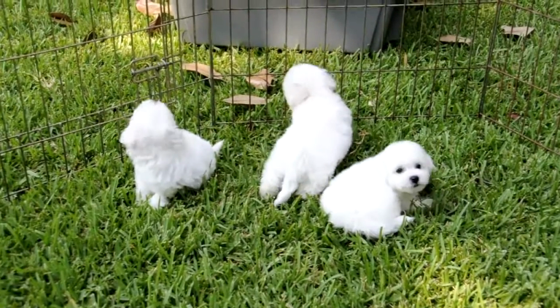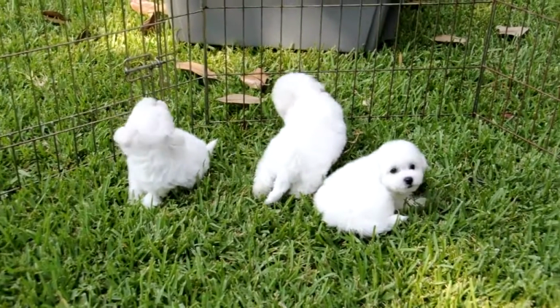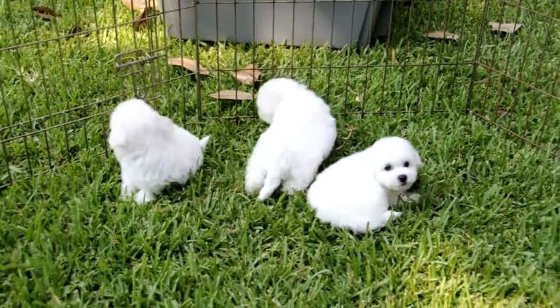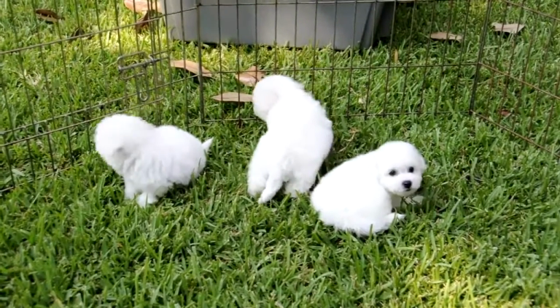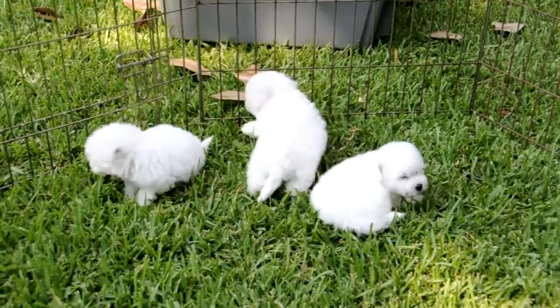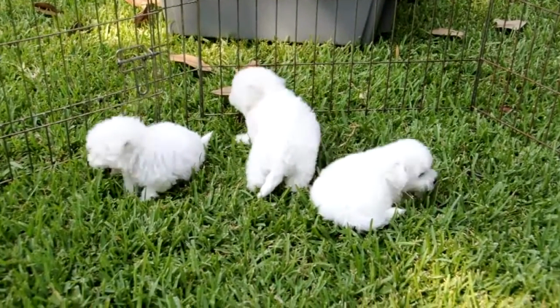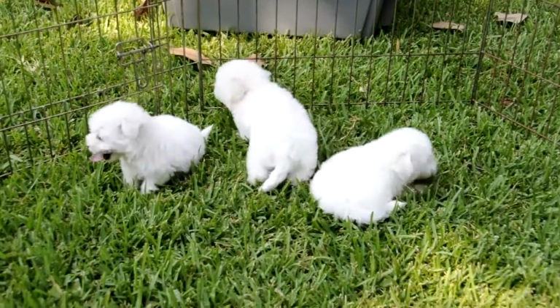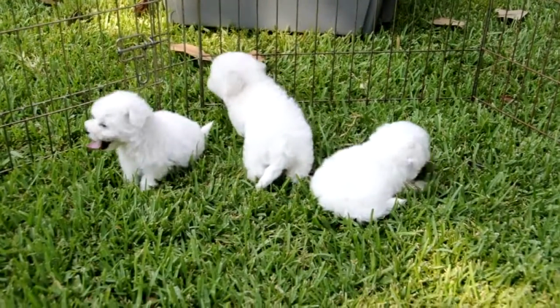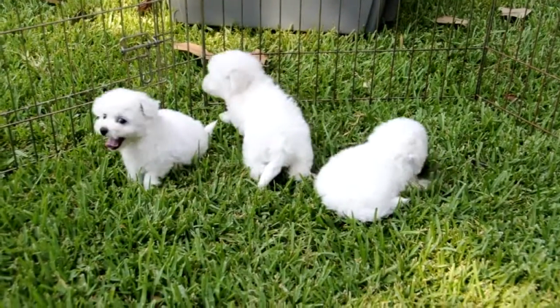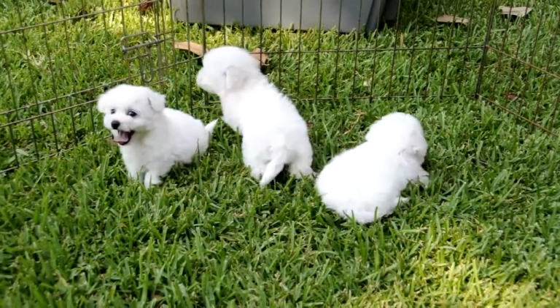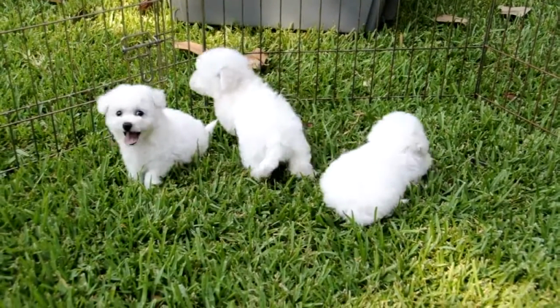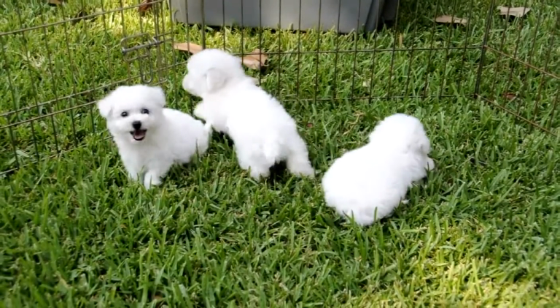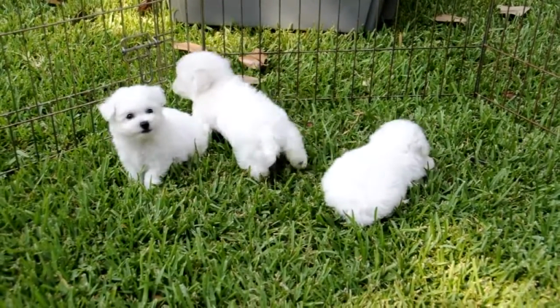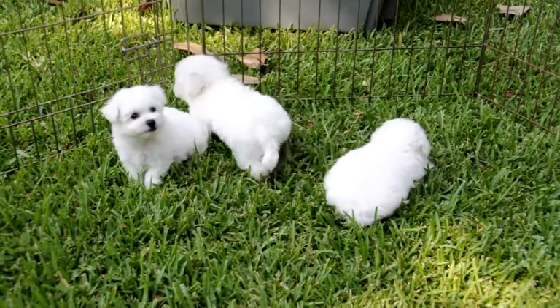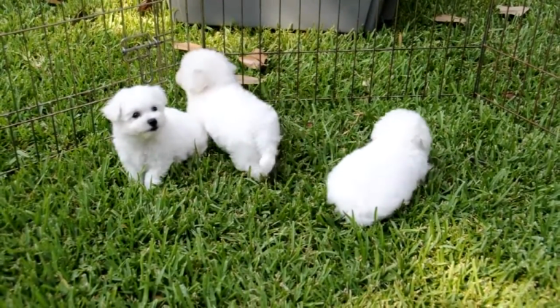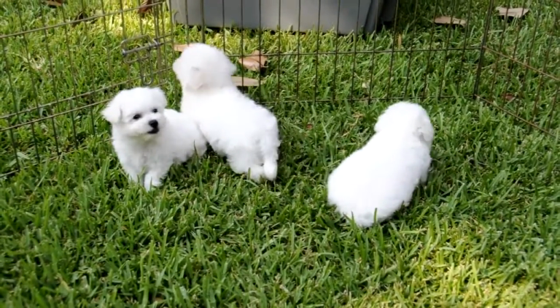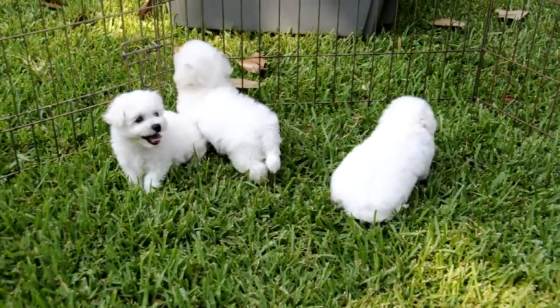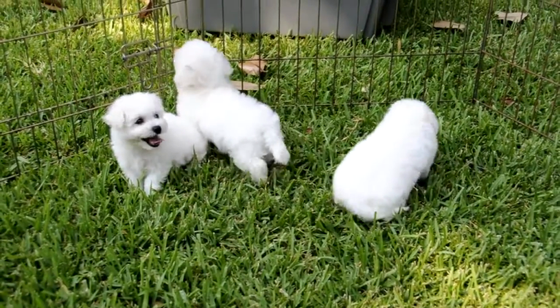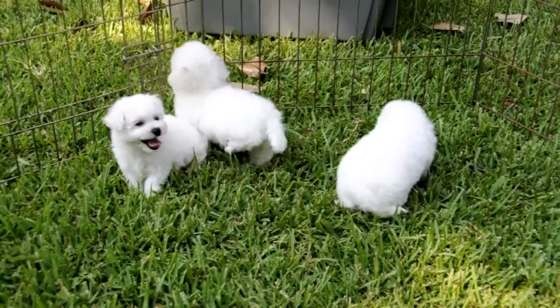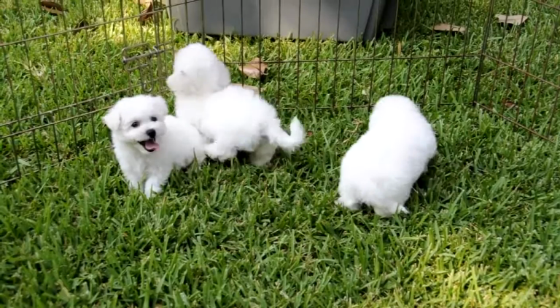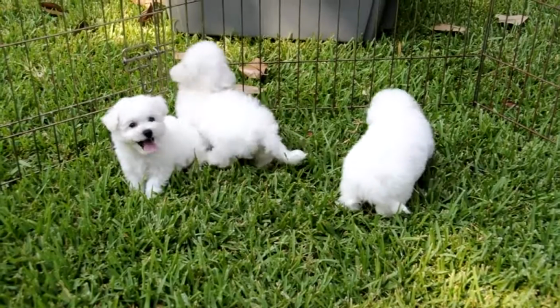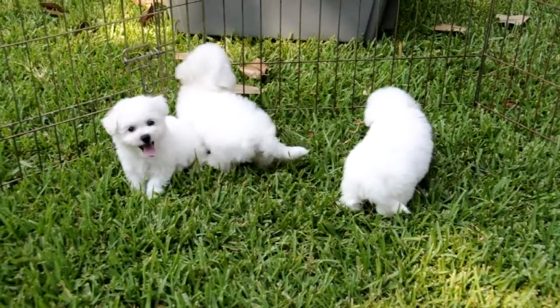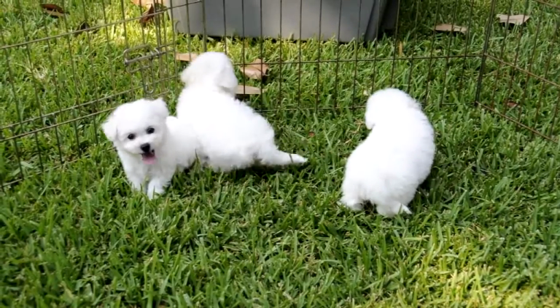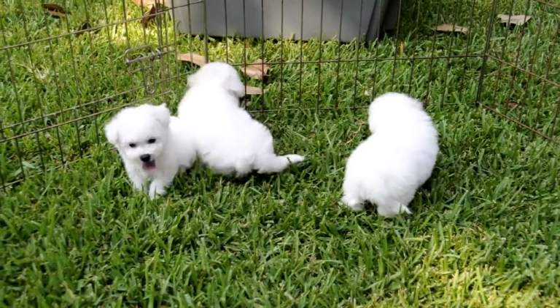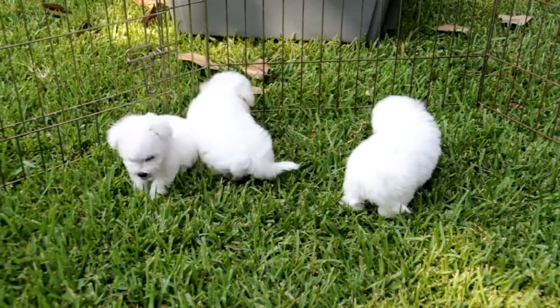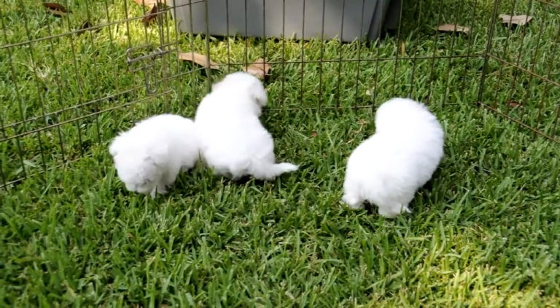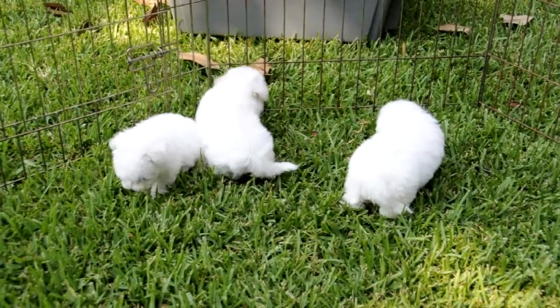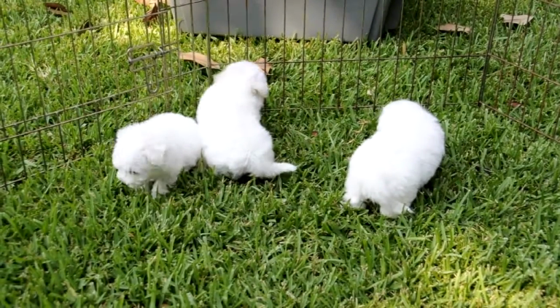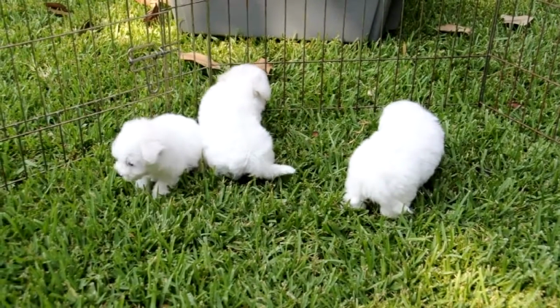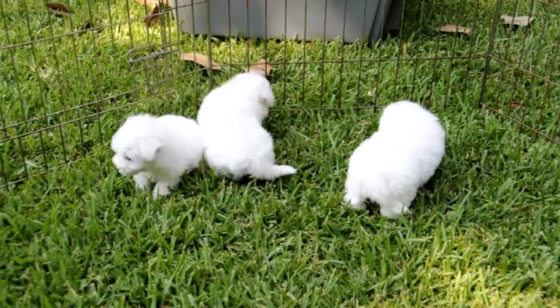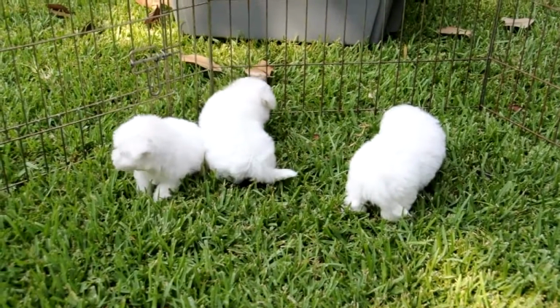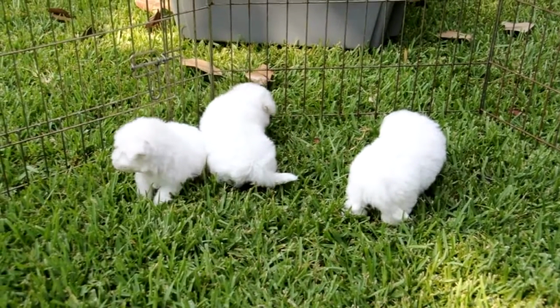Puppies! Oh, look at that one on the left. How cute. Look at the same tiny ears.